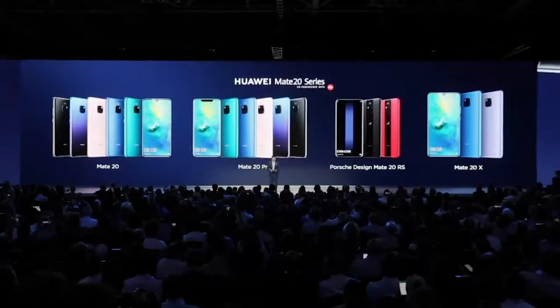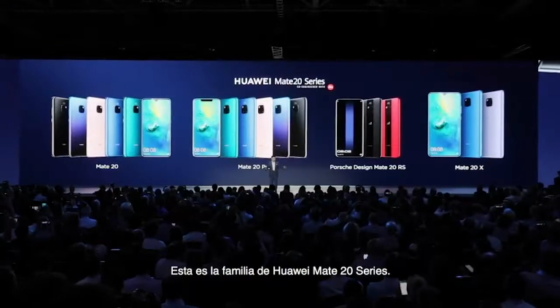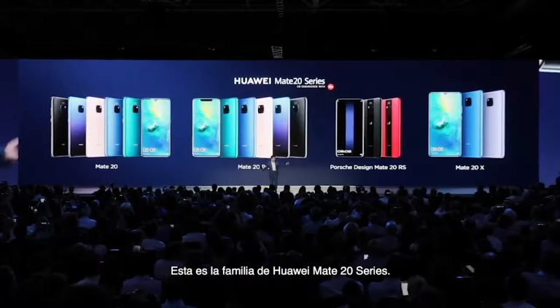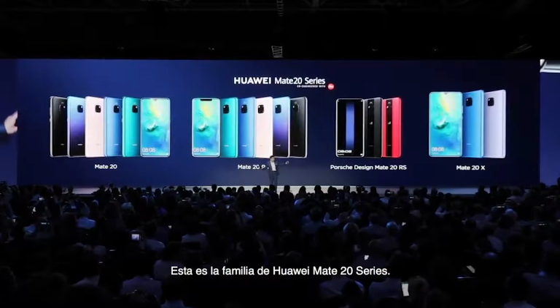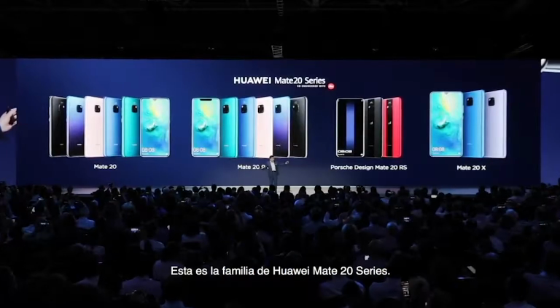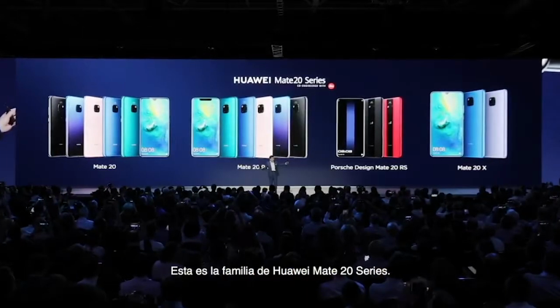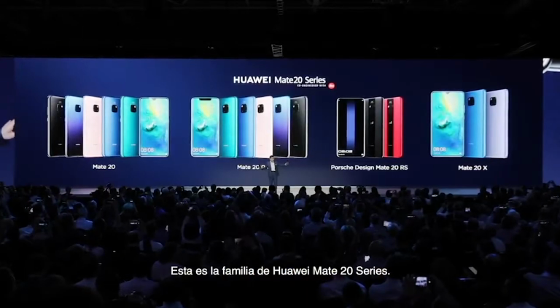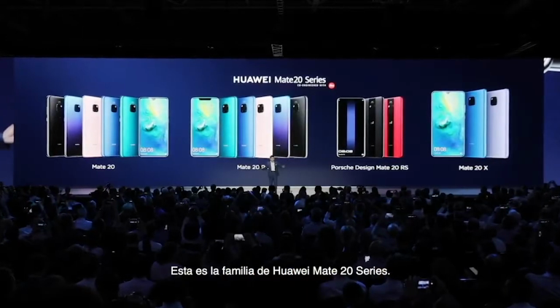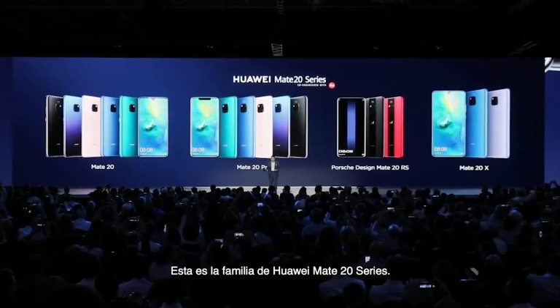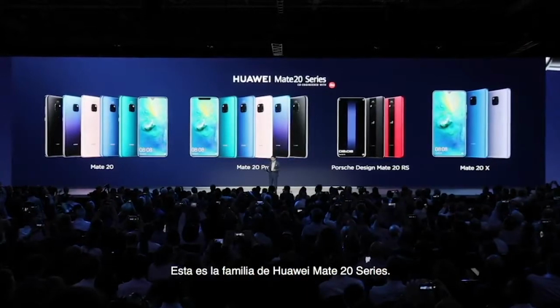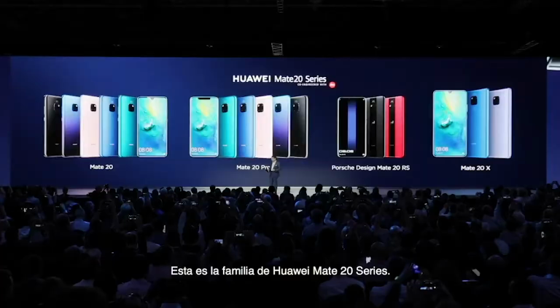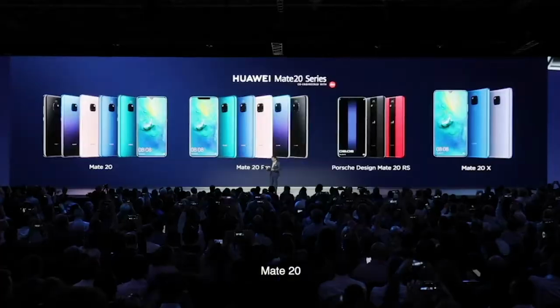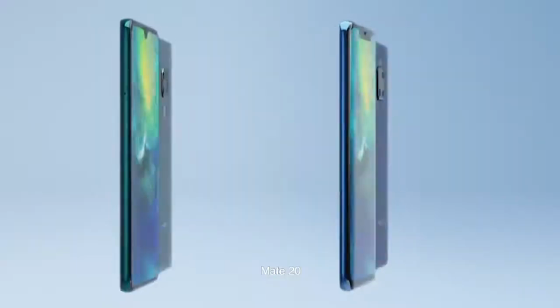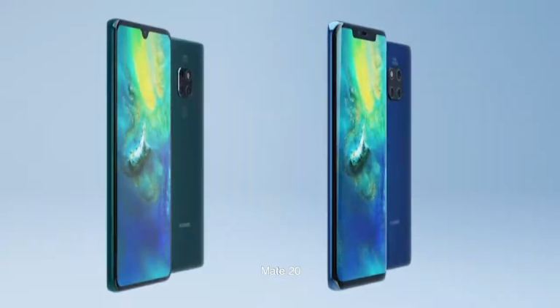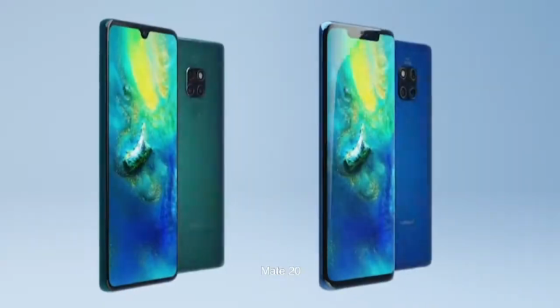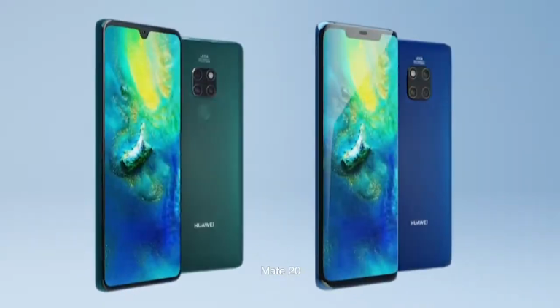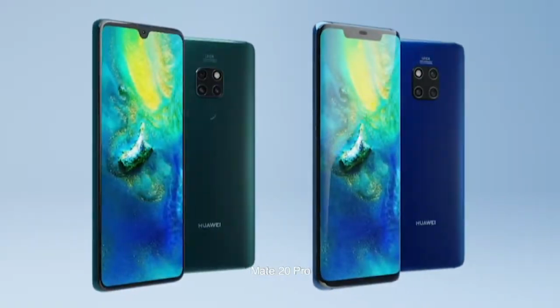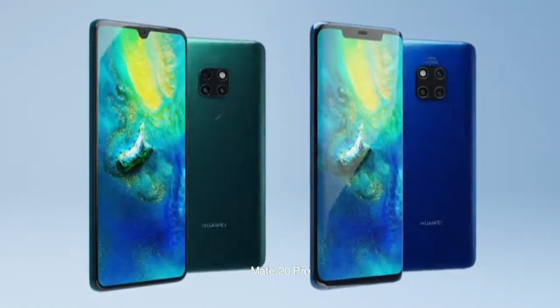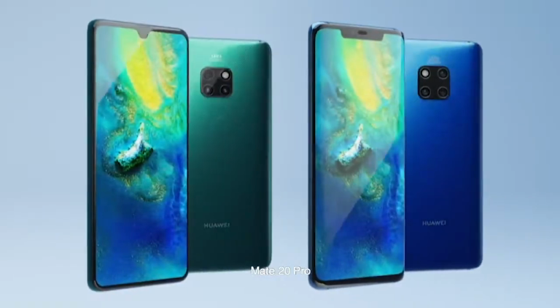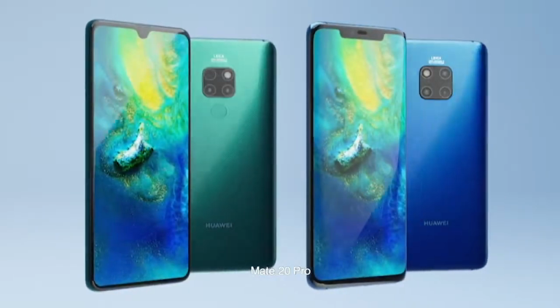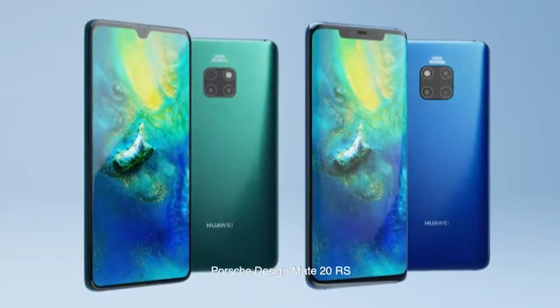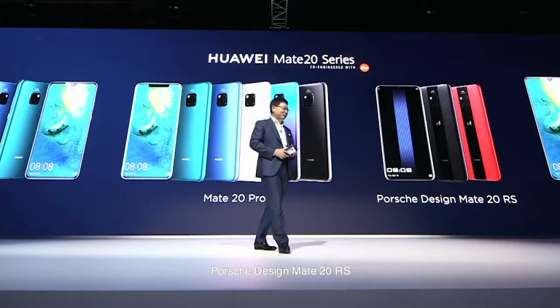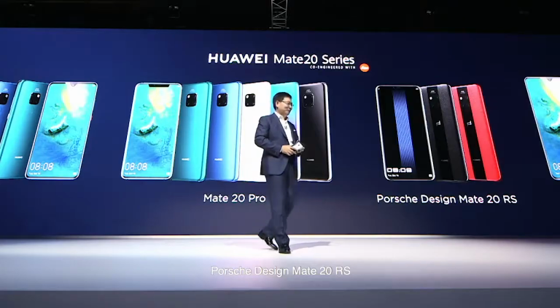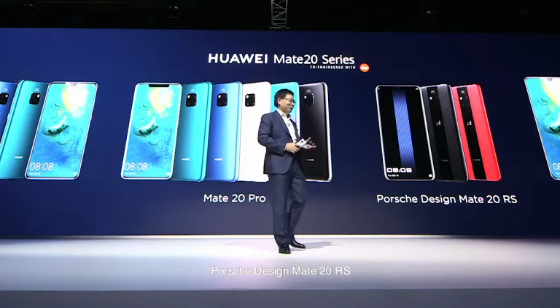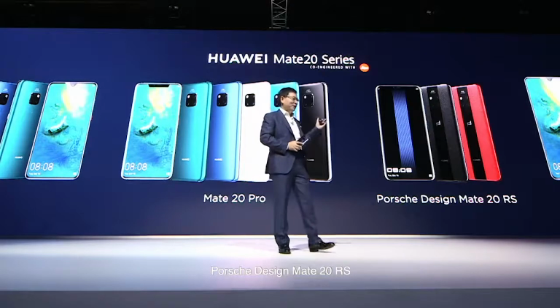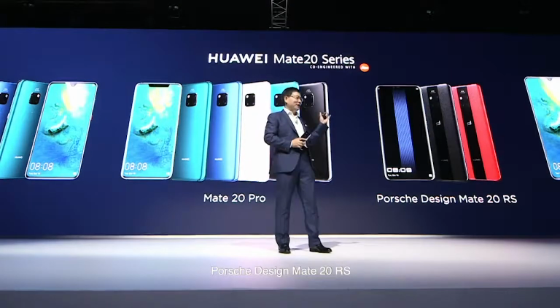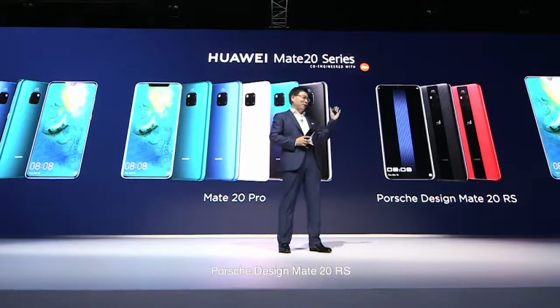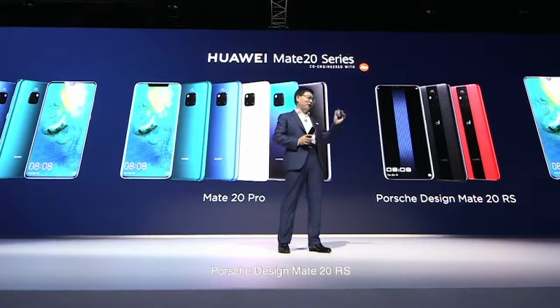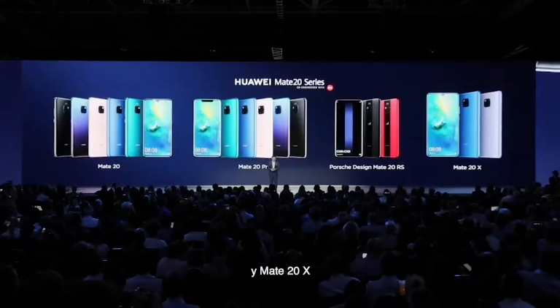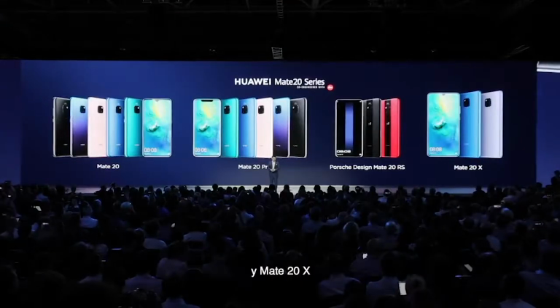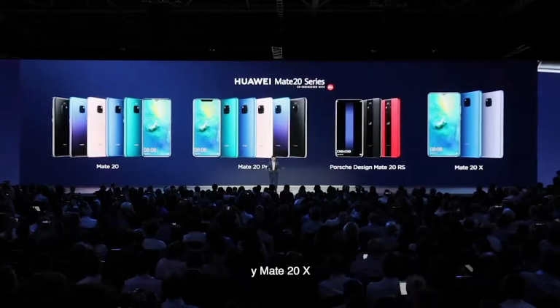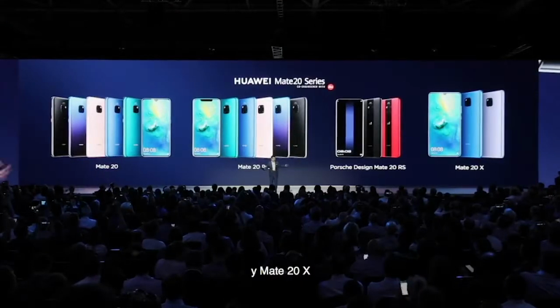This is the Huawei Mate 20, Mate 20 Pro, Porsche Design, Mate 20 IS, and Mate 20 X.